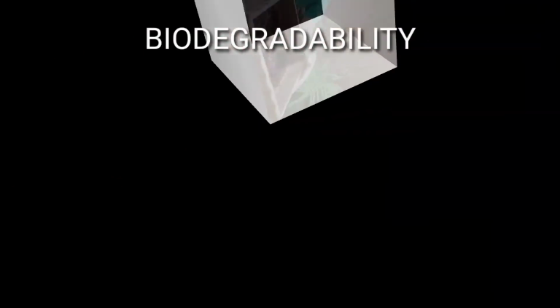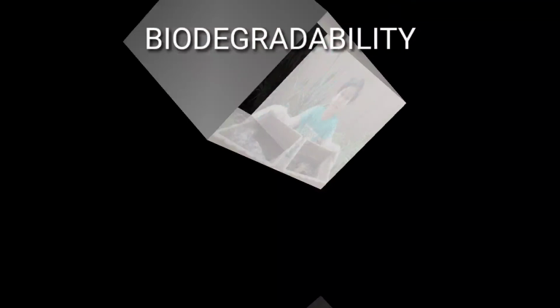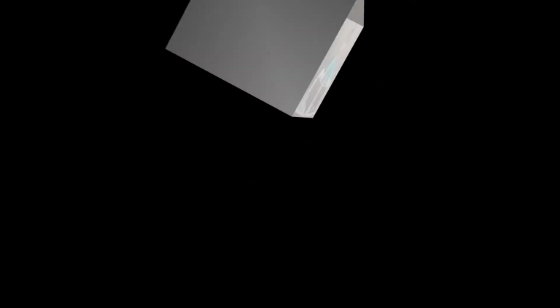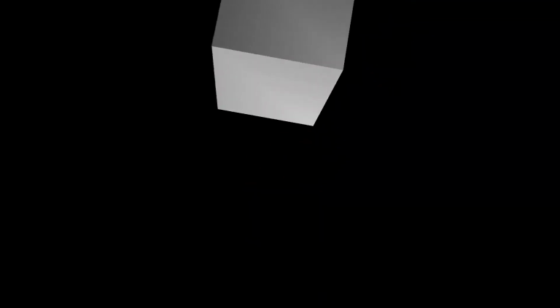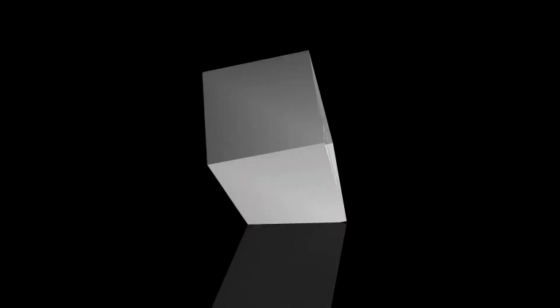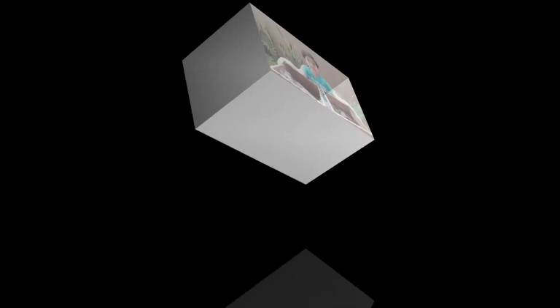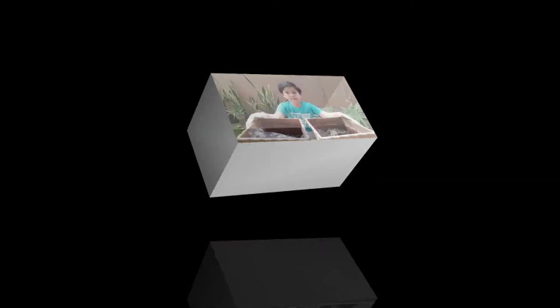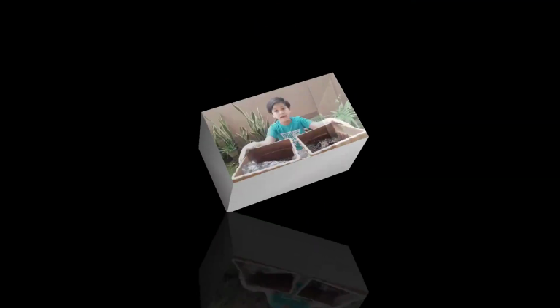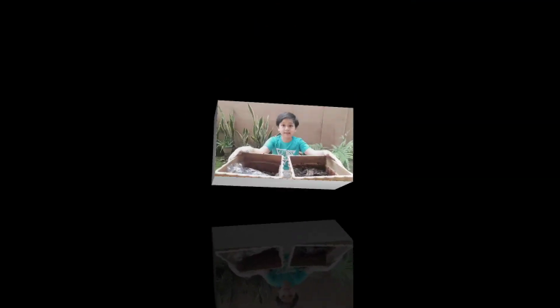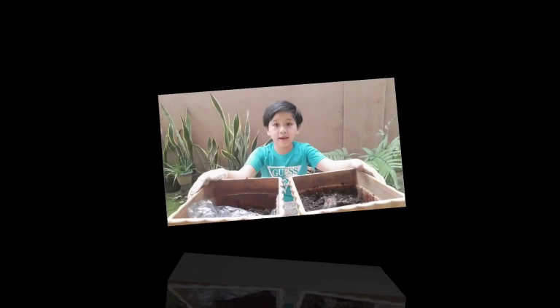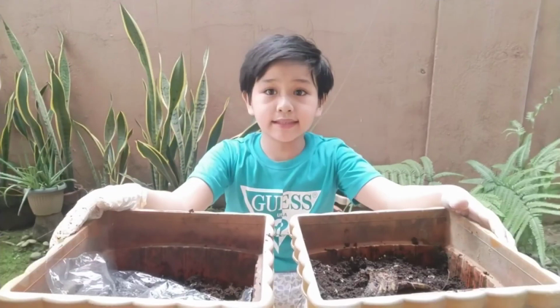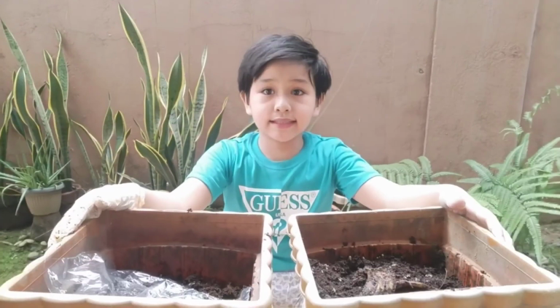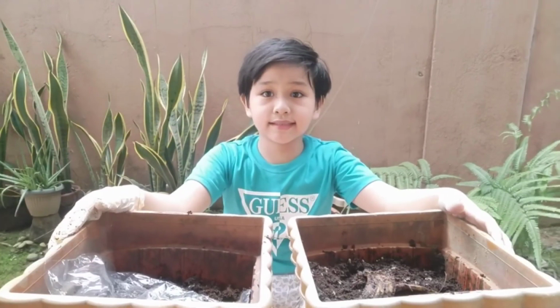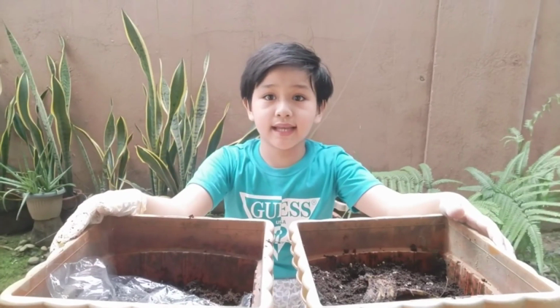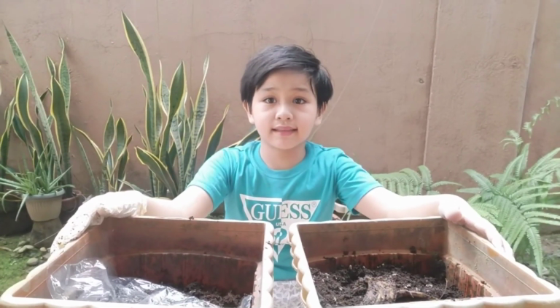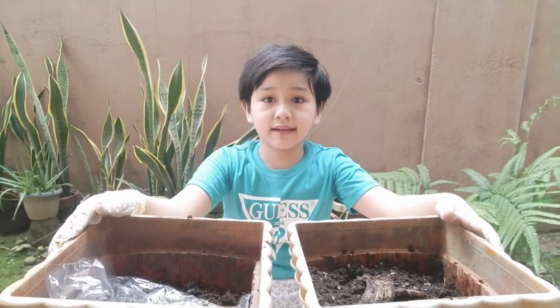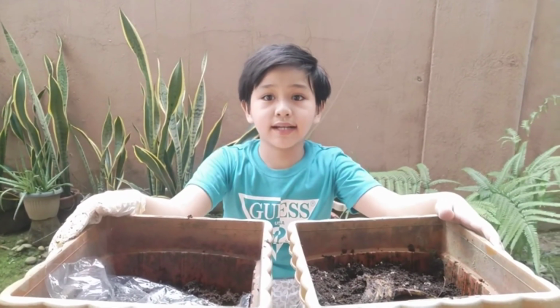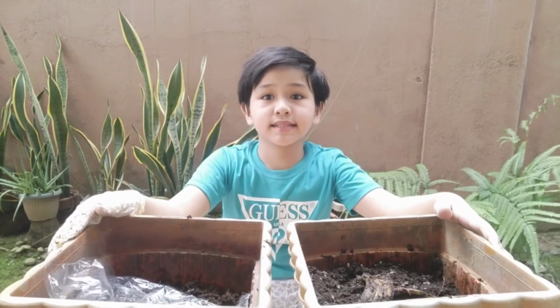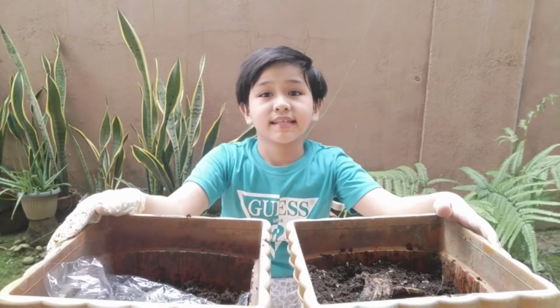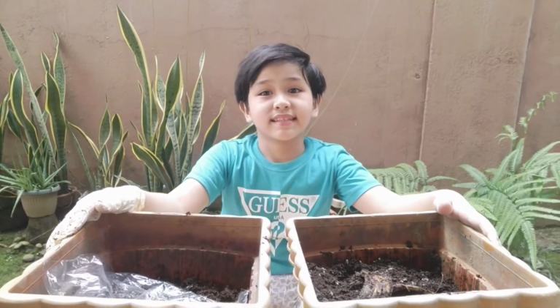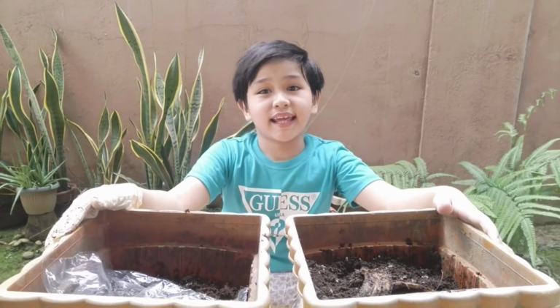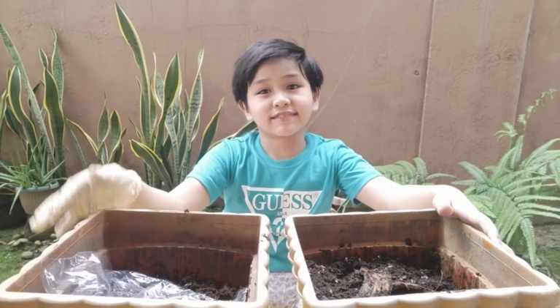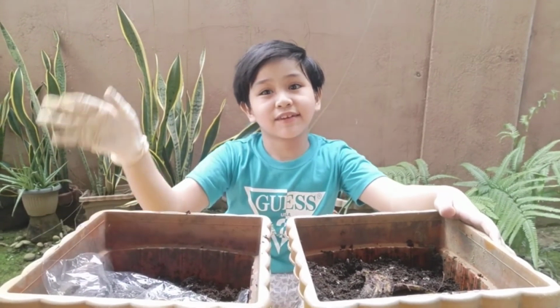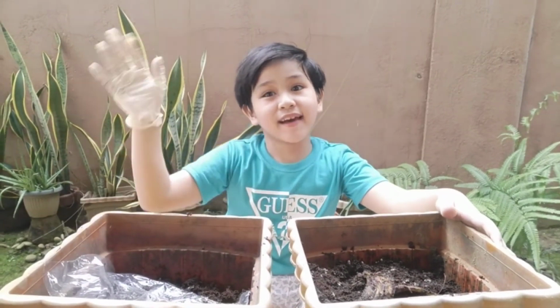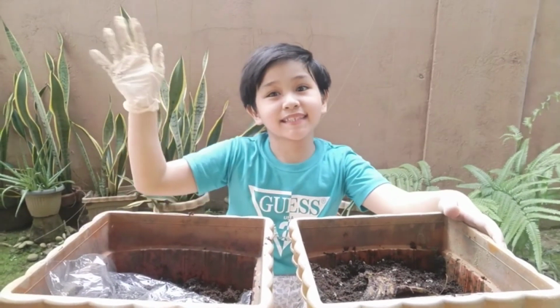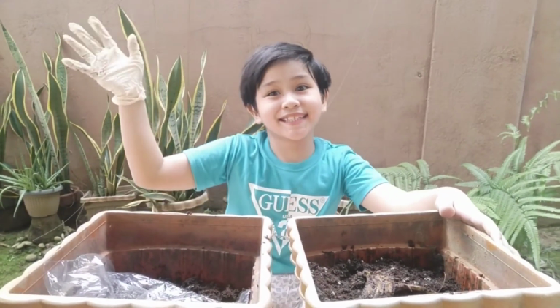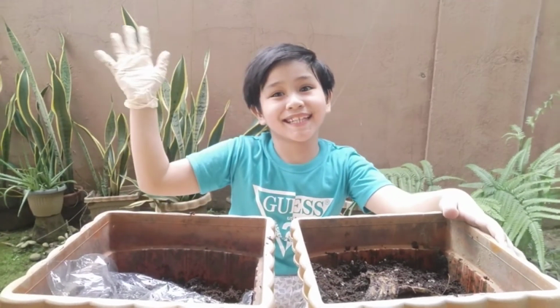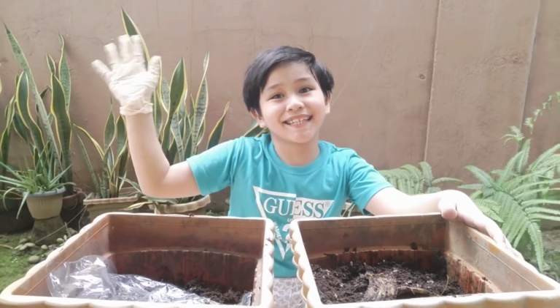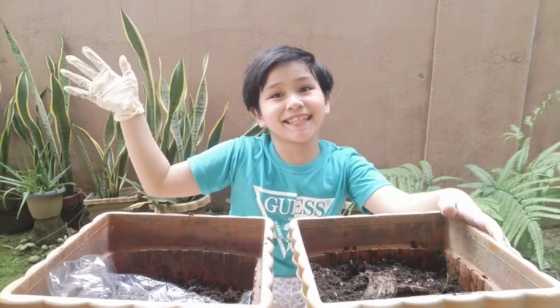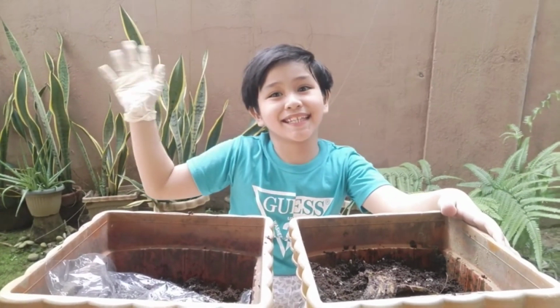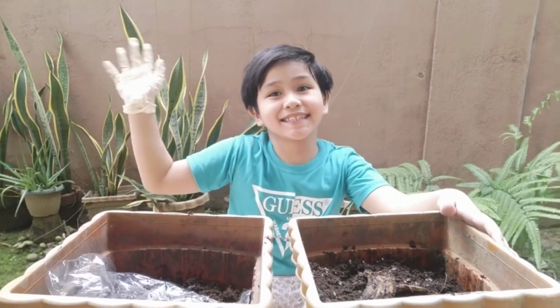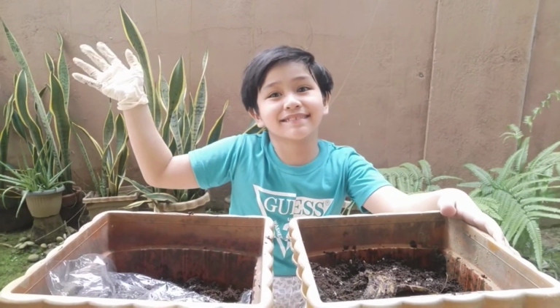I'm Rexter McElroy G. Sansos. Thanks for watching.